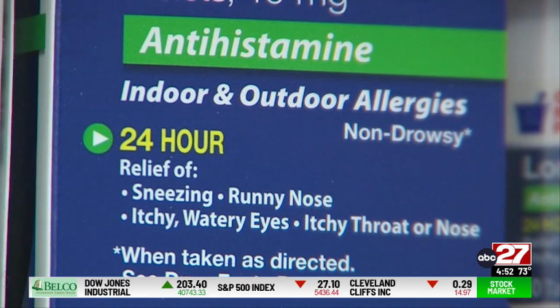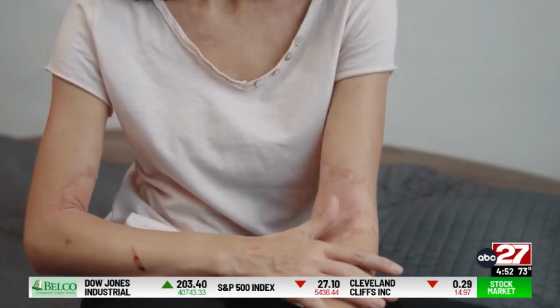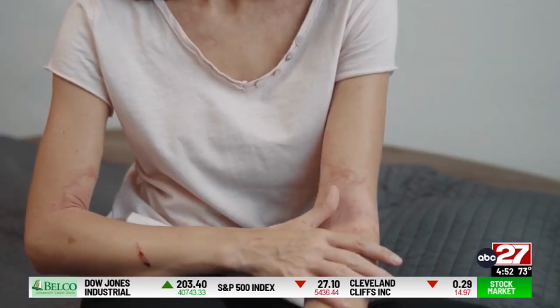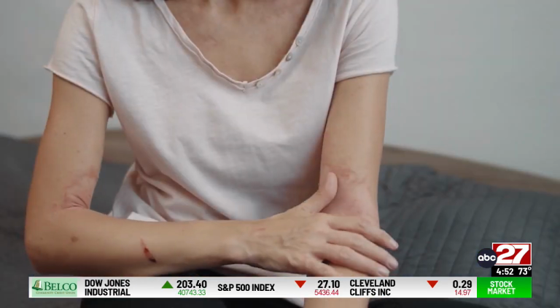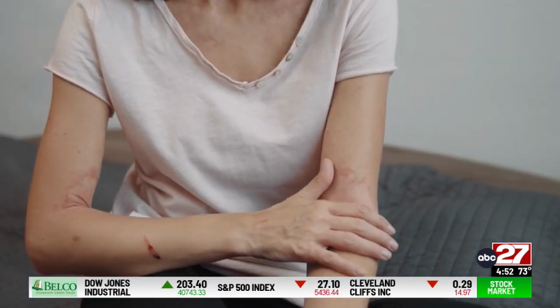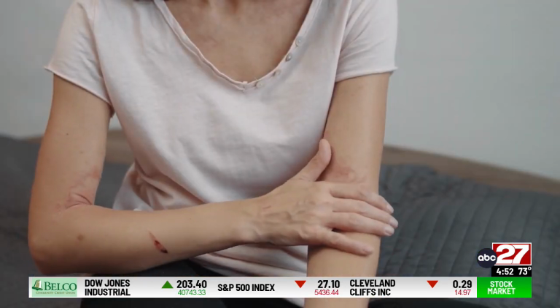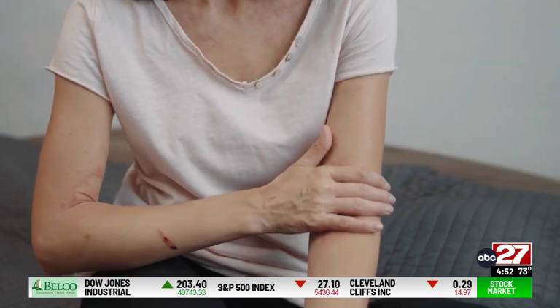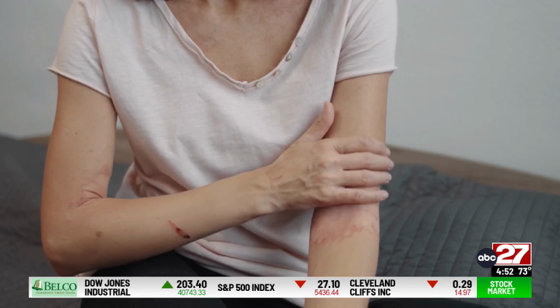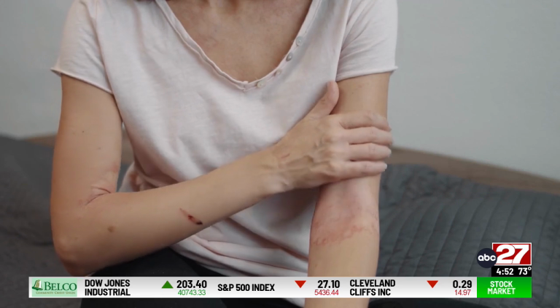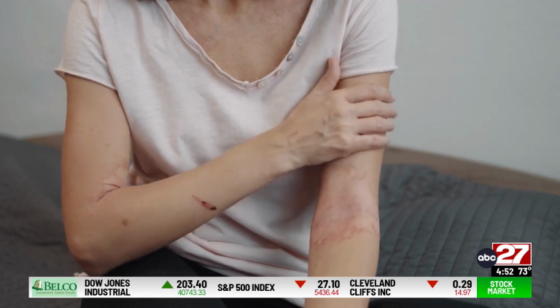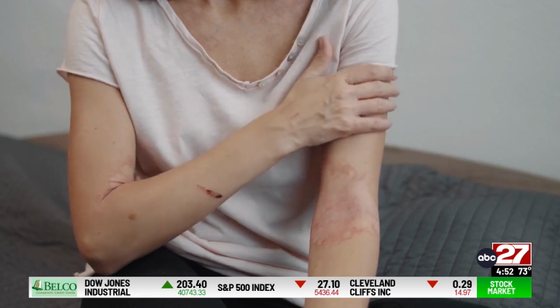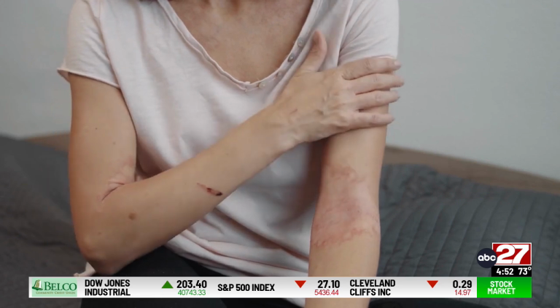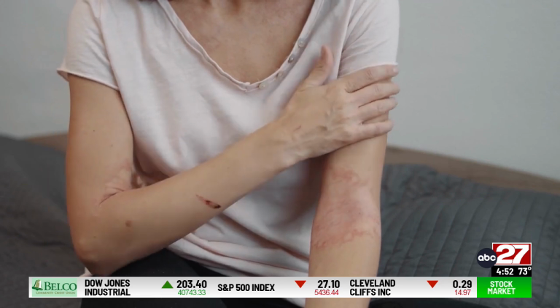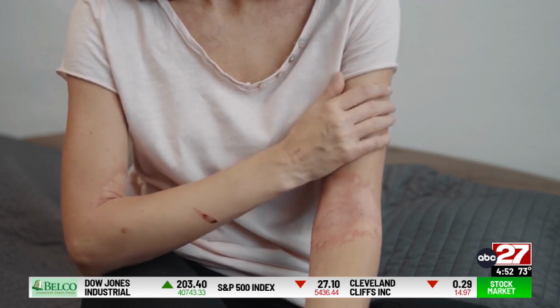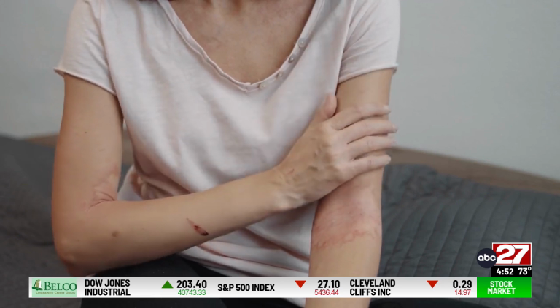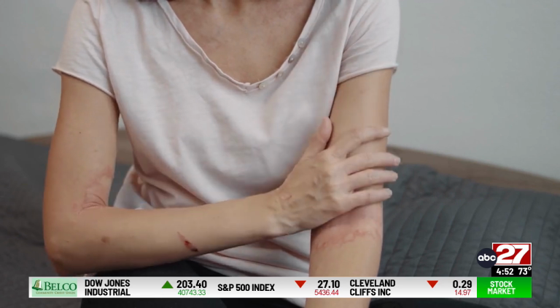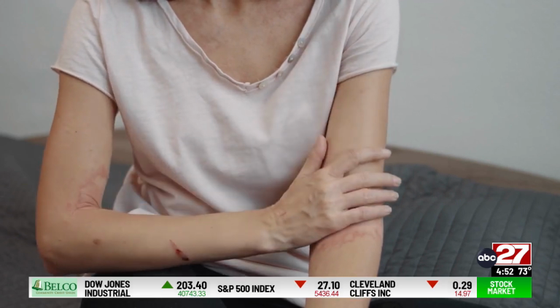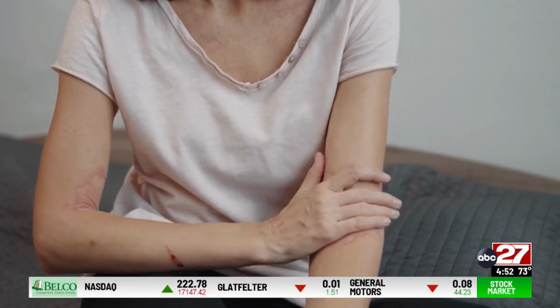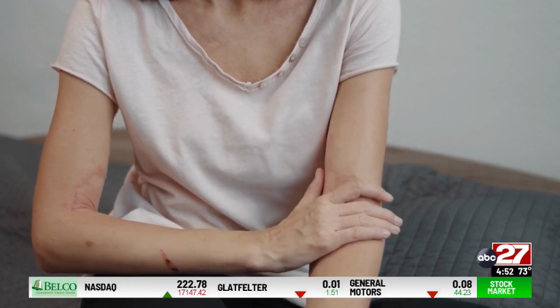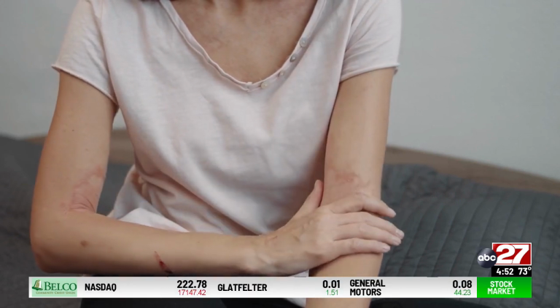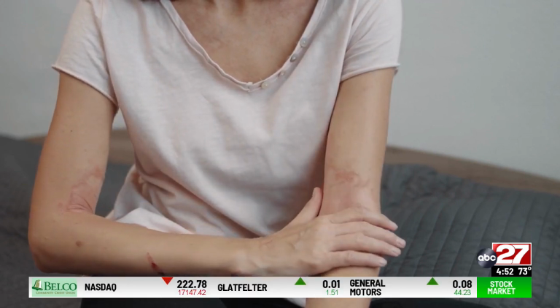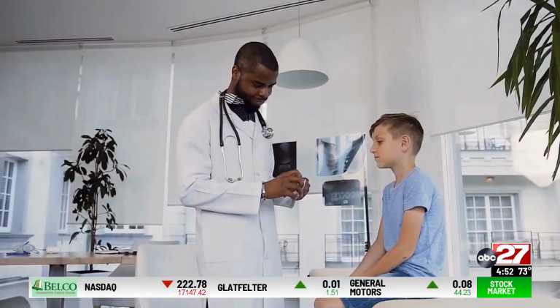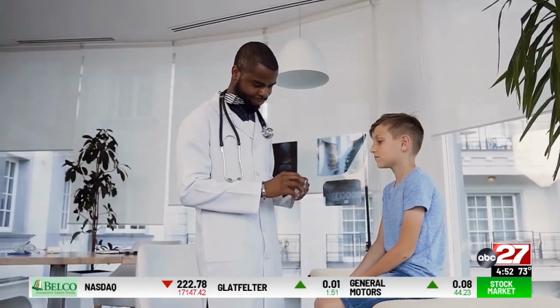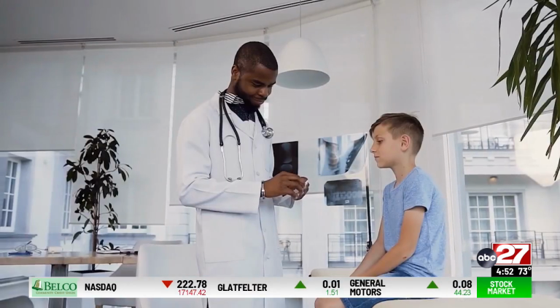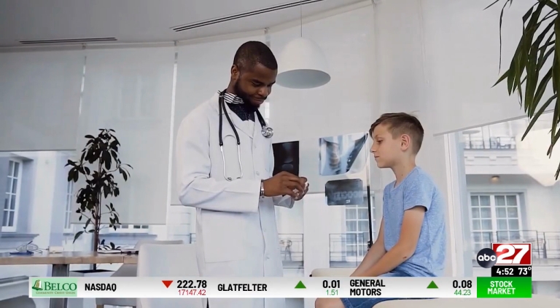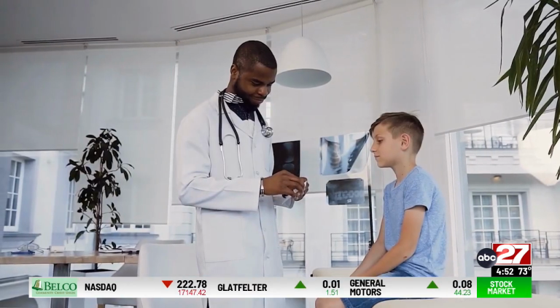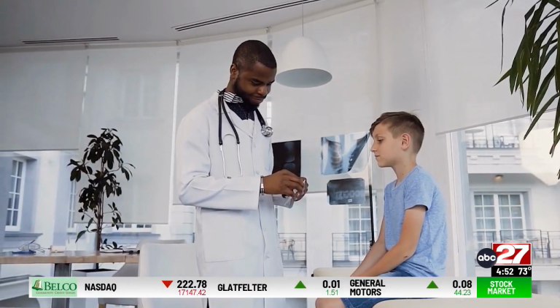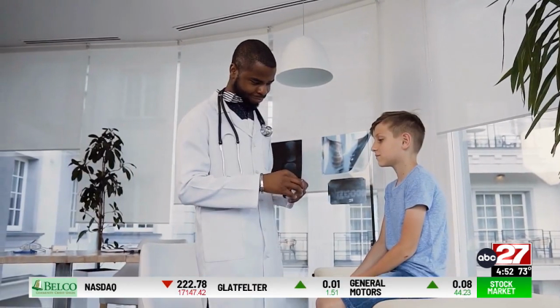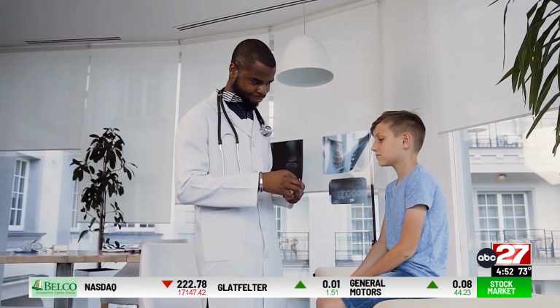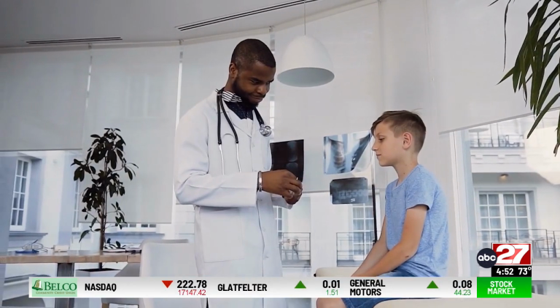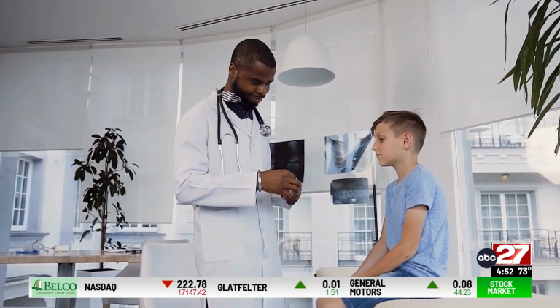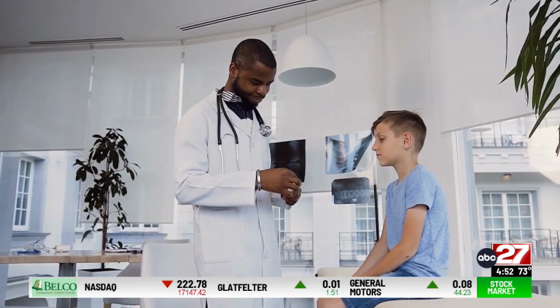If a poison ivy rash blisters, it's time to seek medical help. Doctors can prescribe an oral steroid.